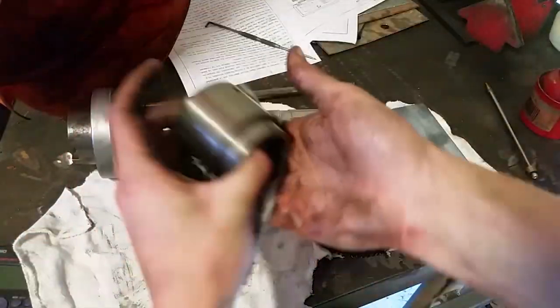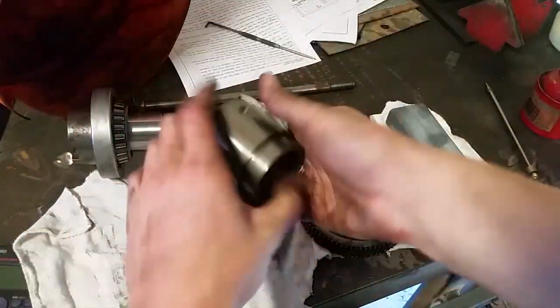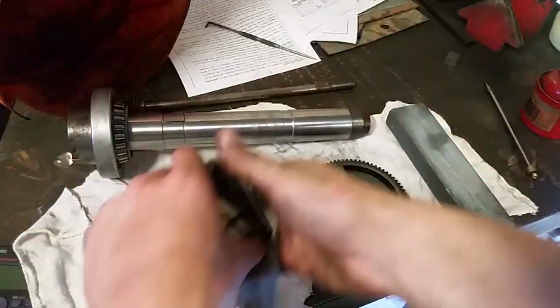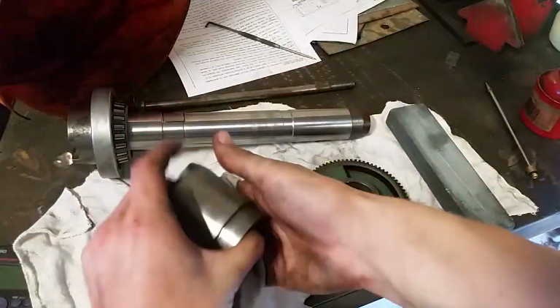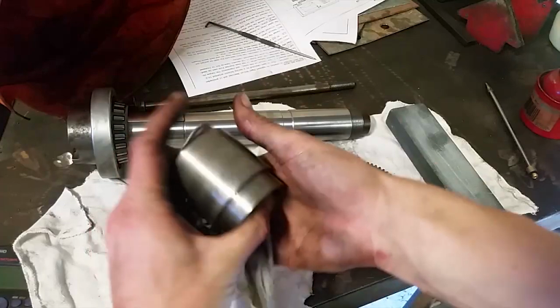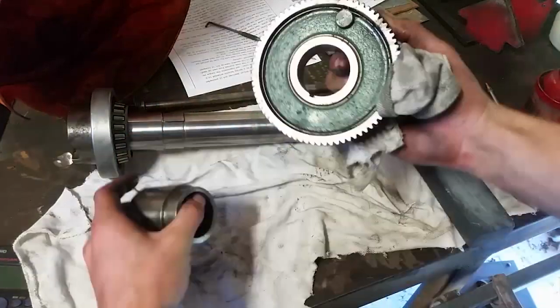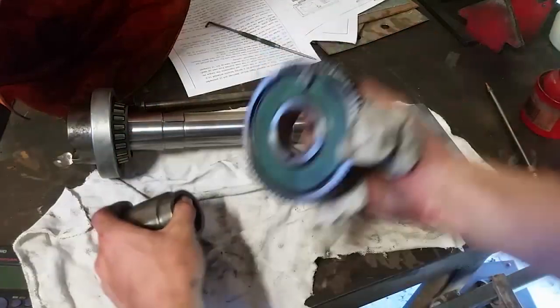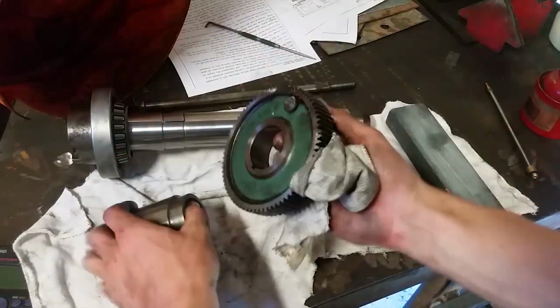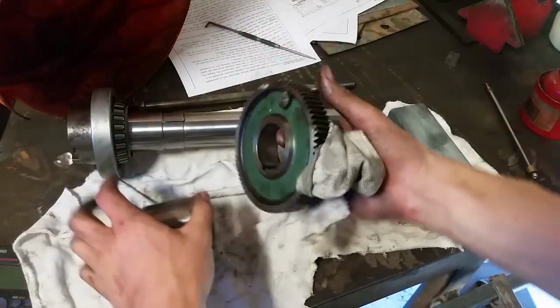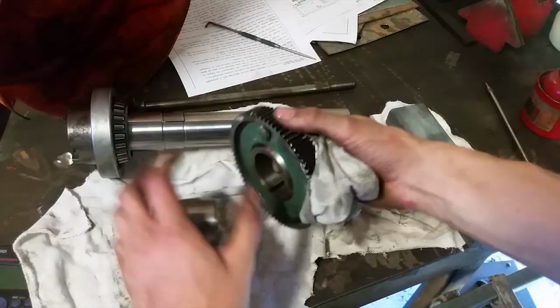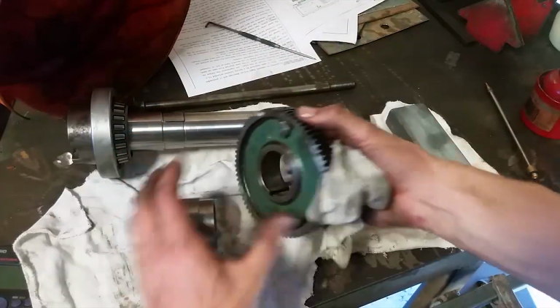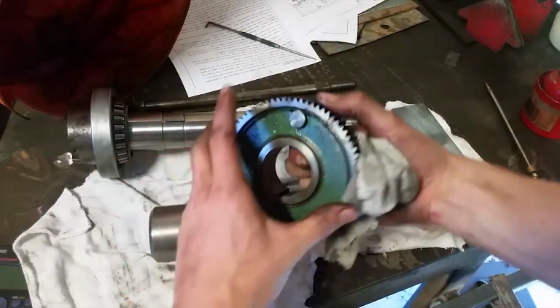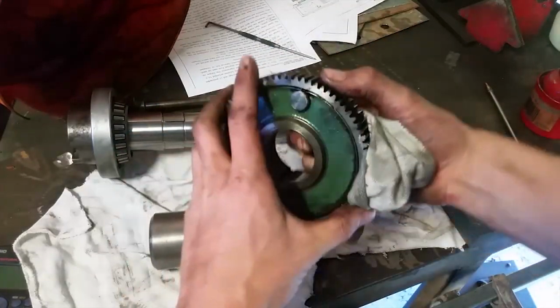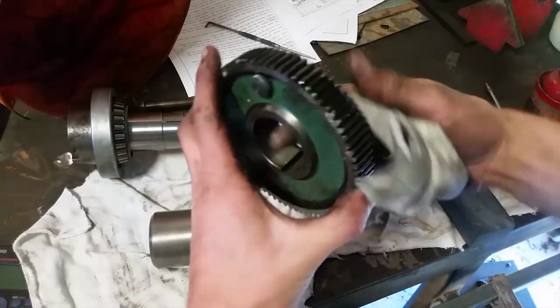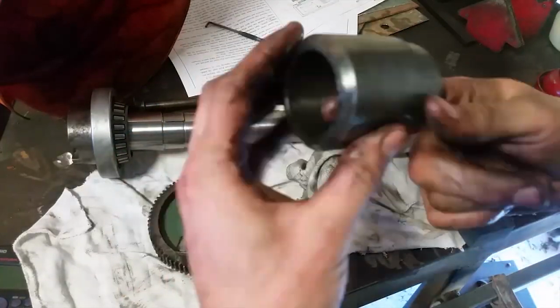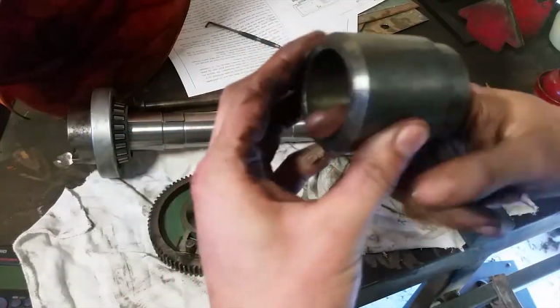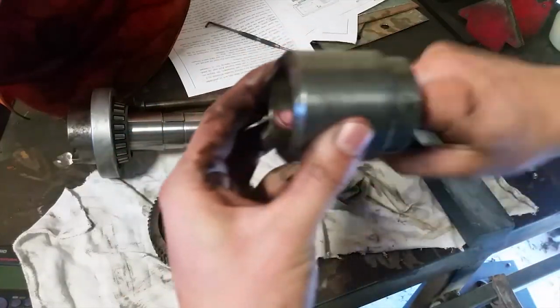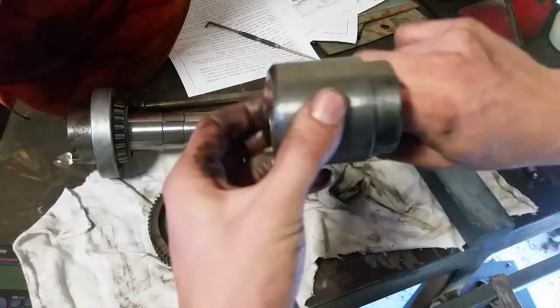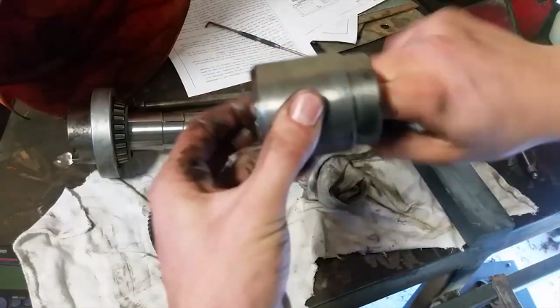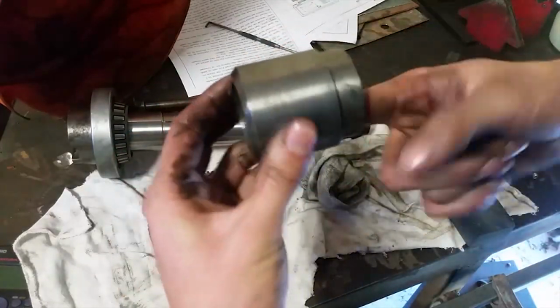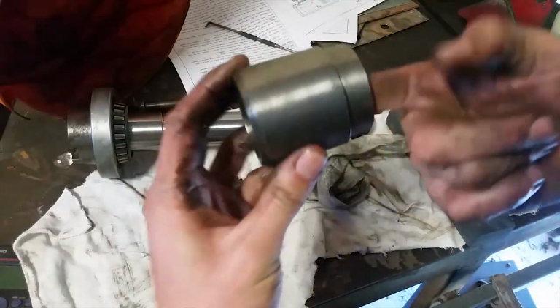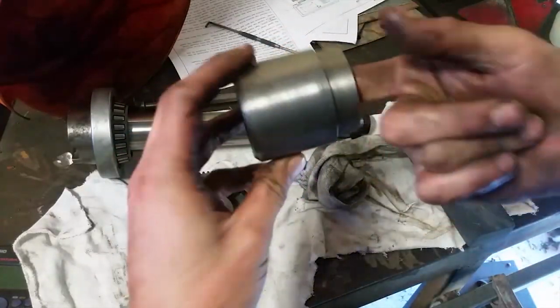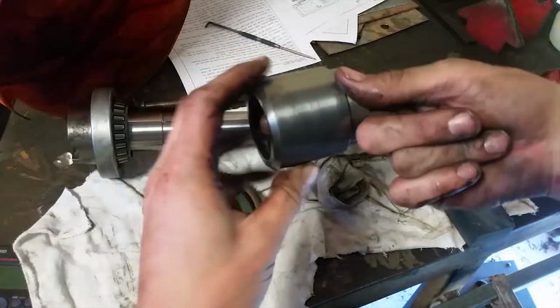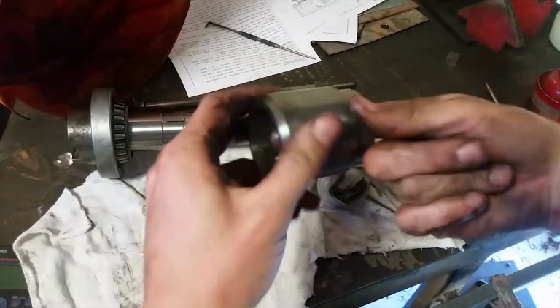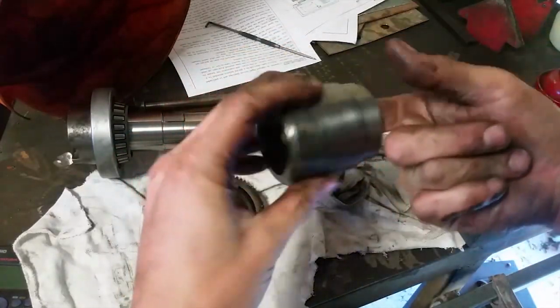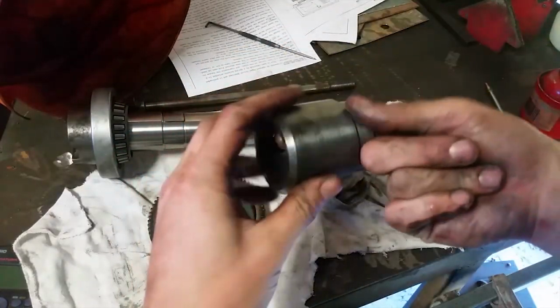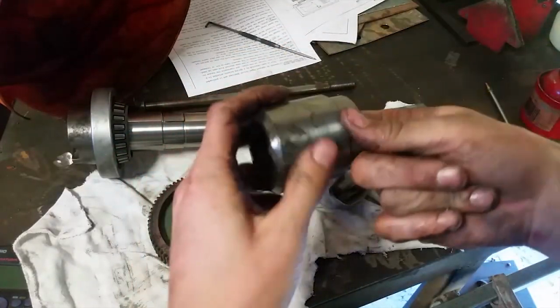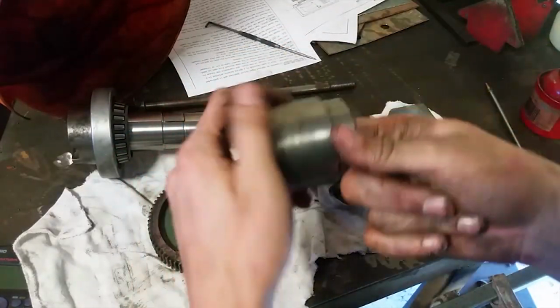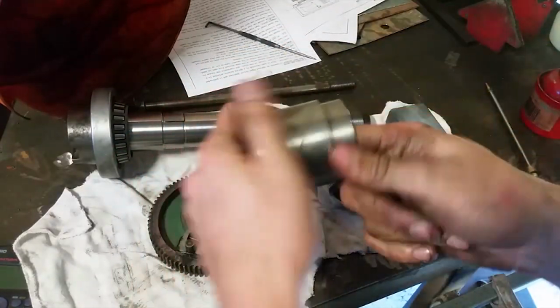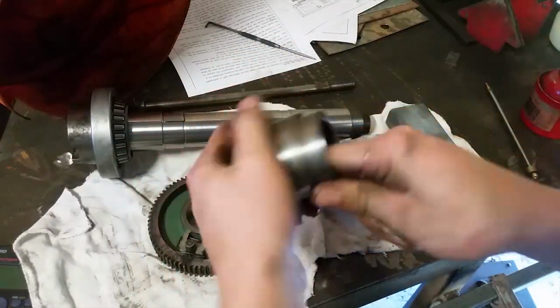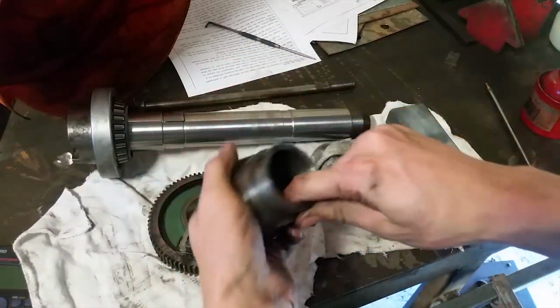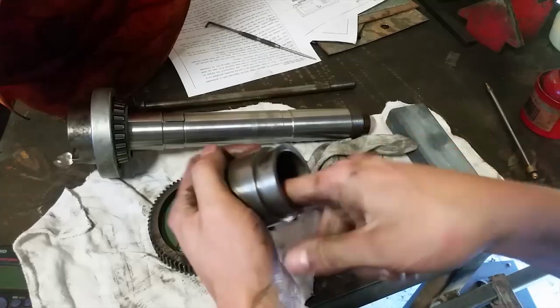Pulley spacer. Bull gear. I'll just clean them up and give them an oil.